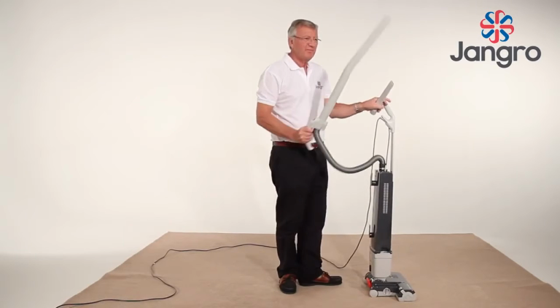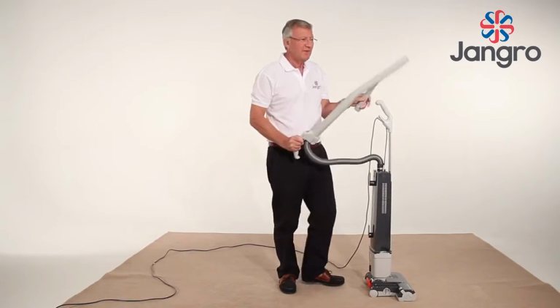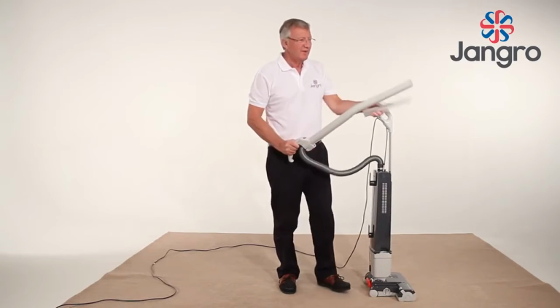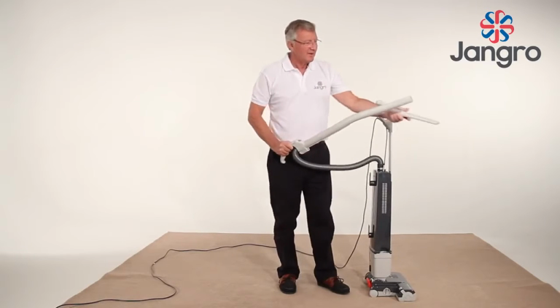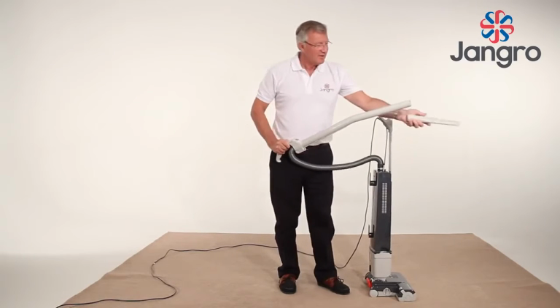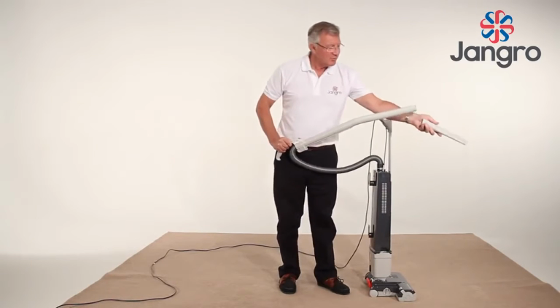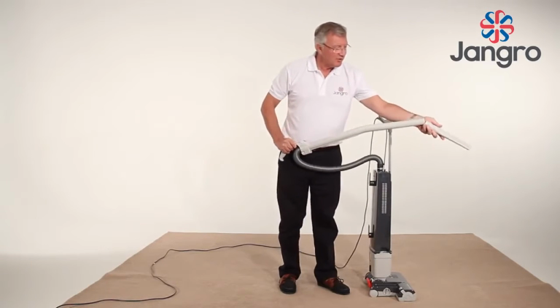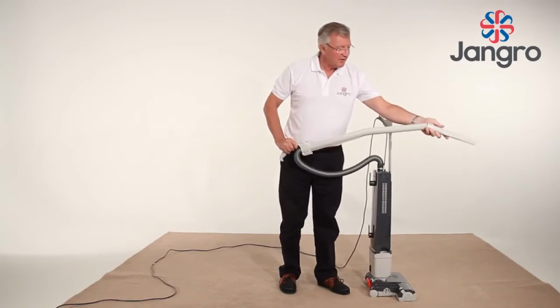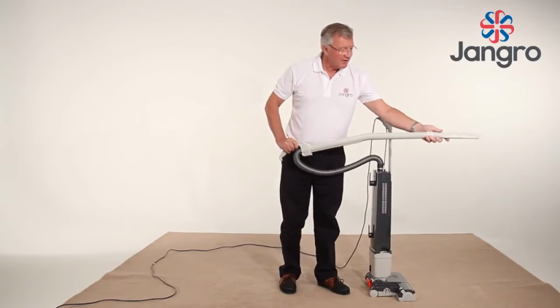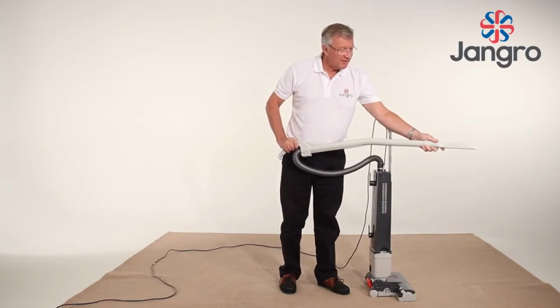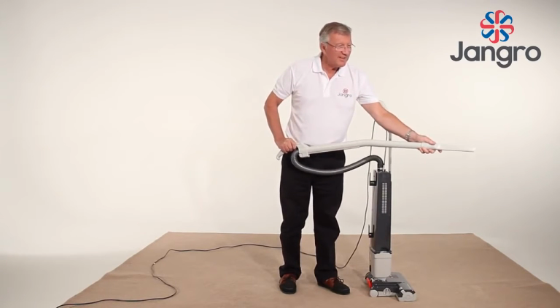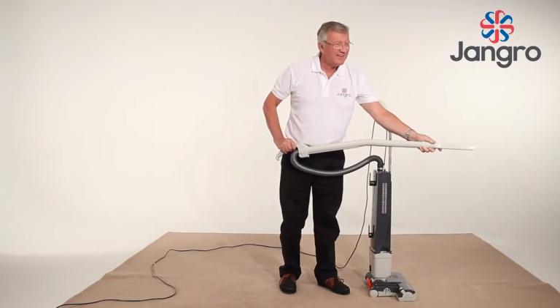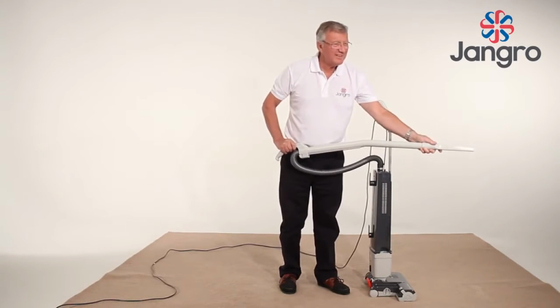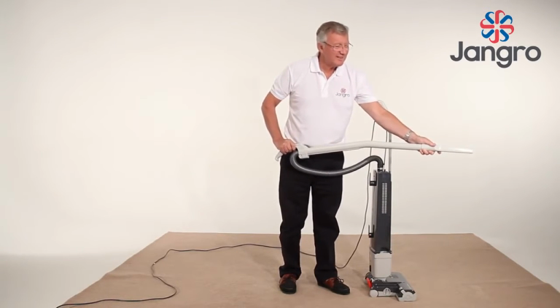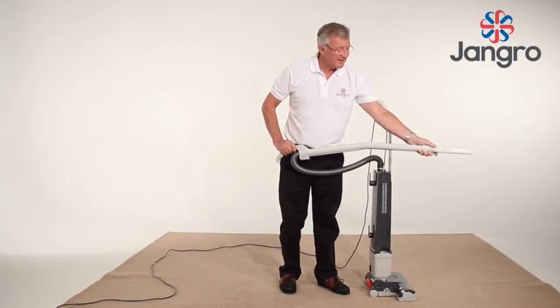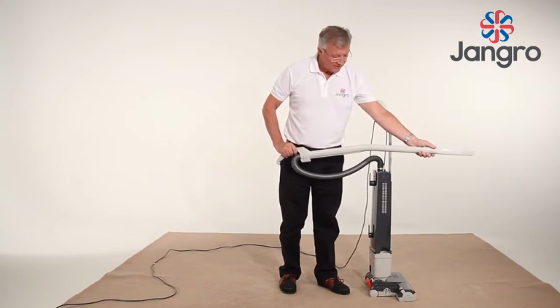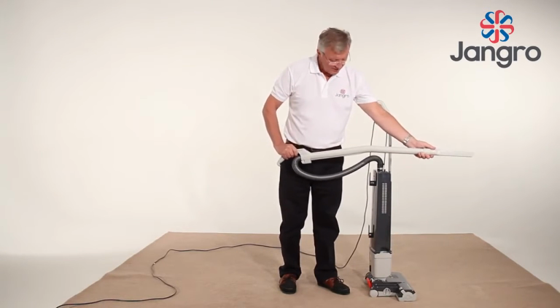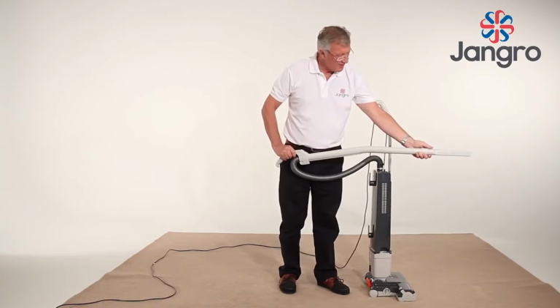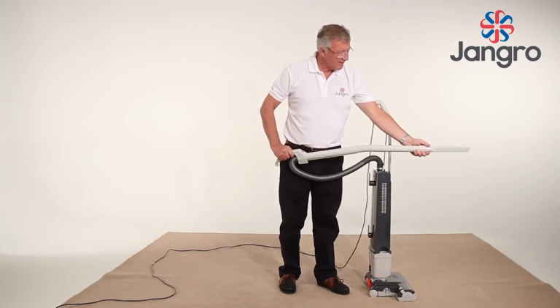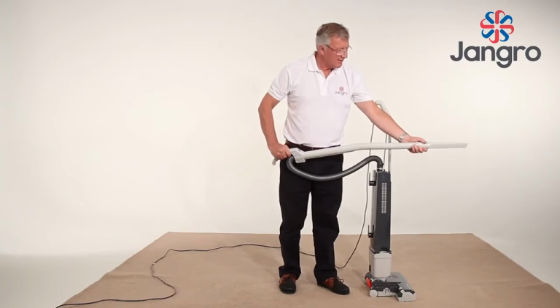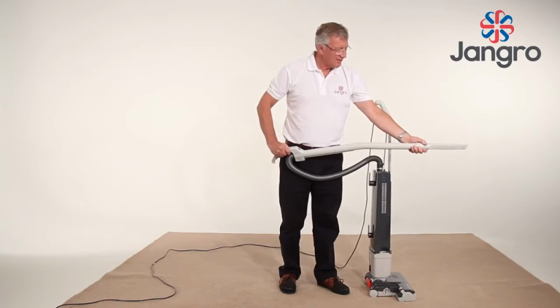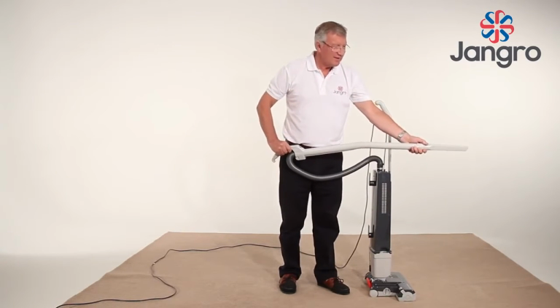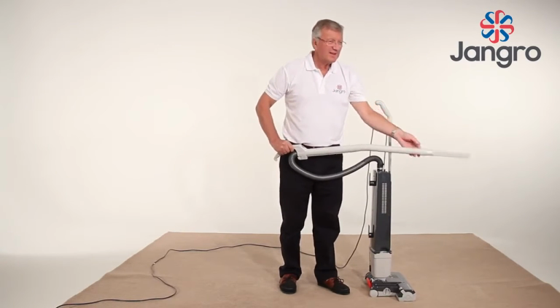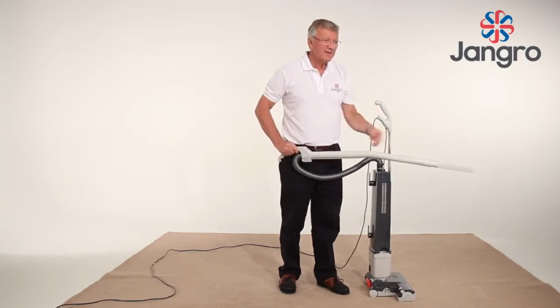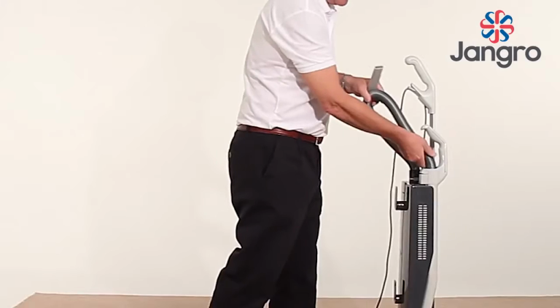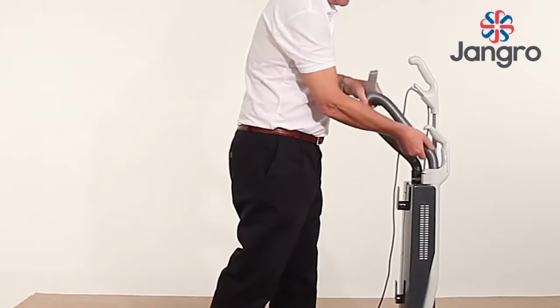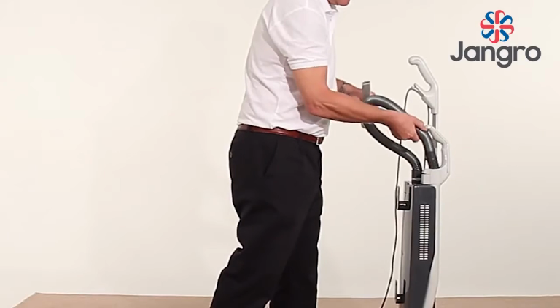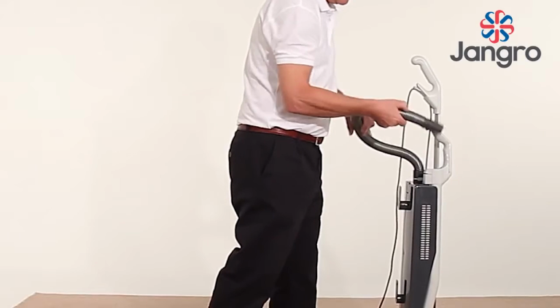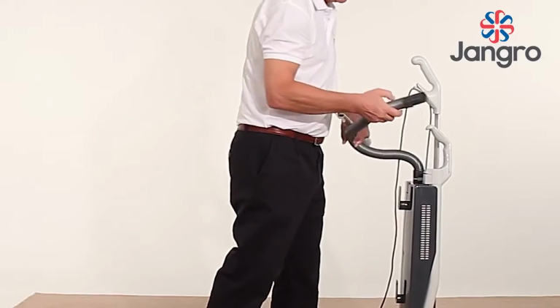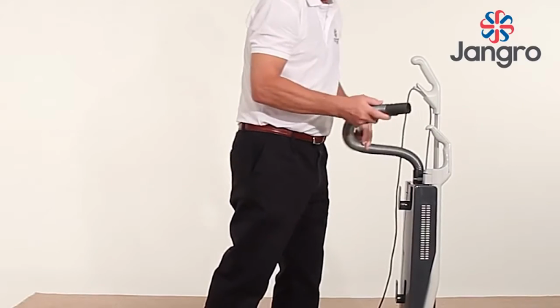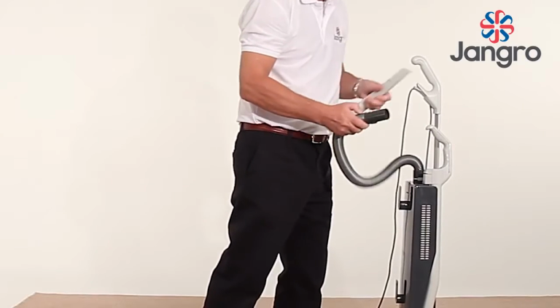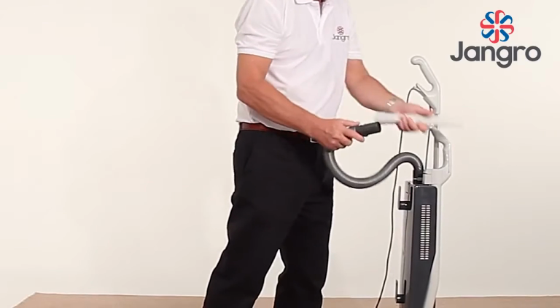For awkward places and high level, use the extension tube by detaching it from the machine using the handle.